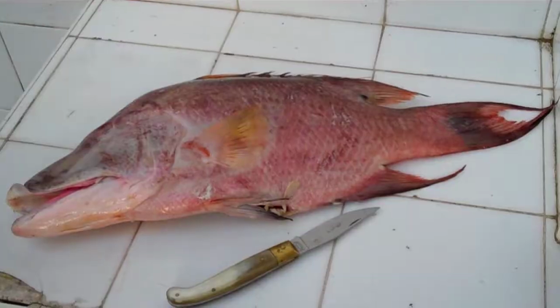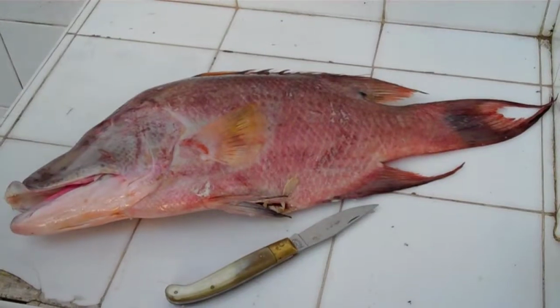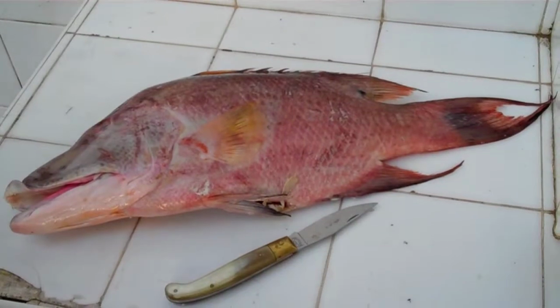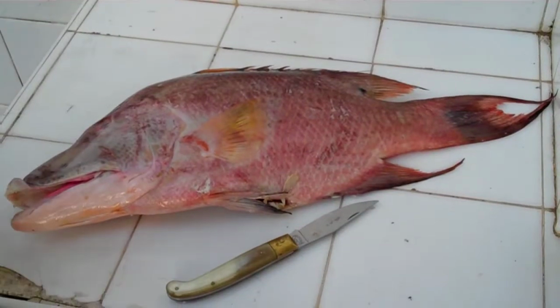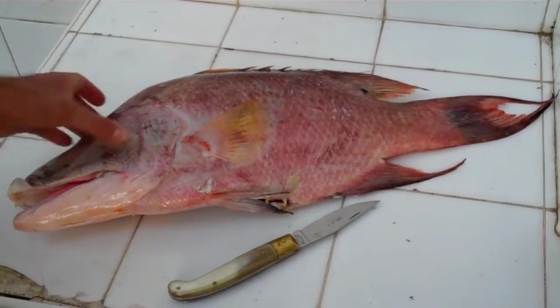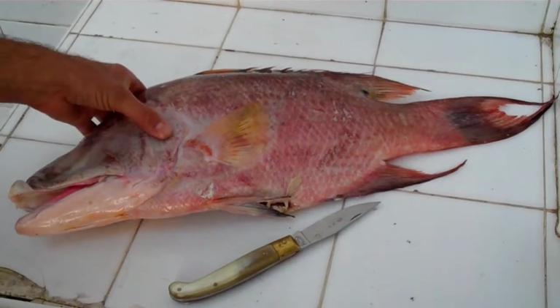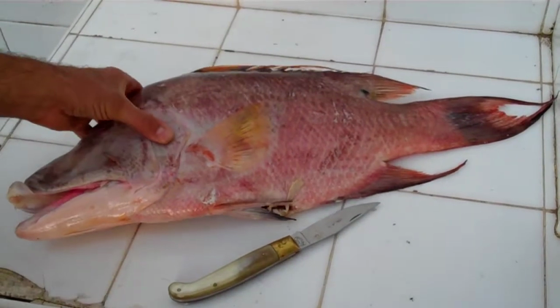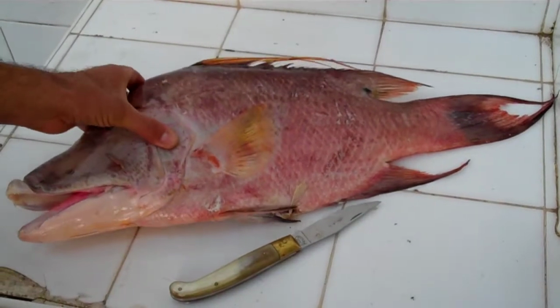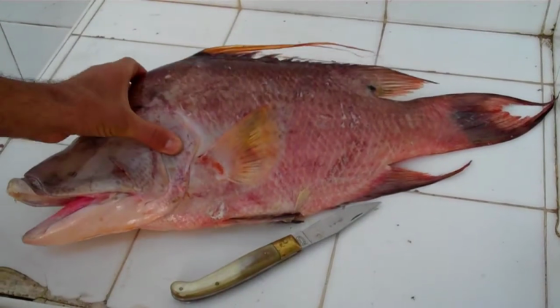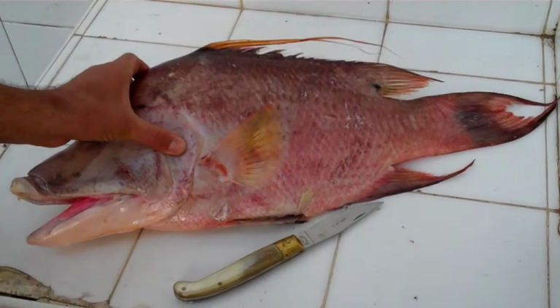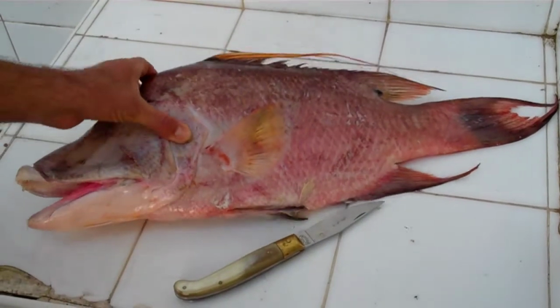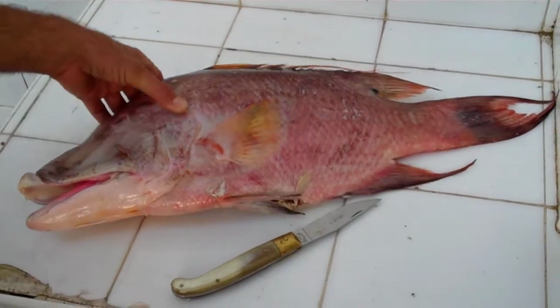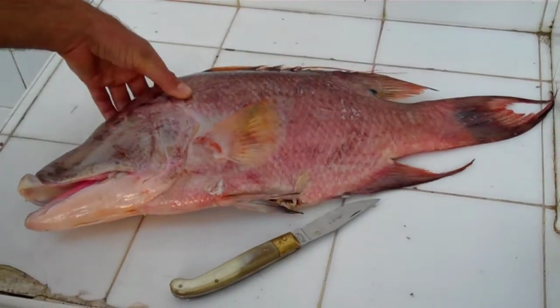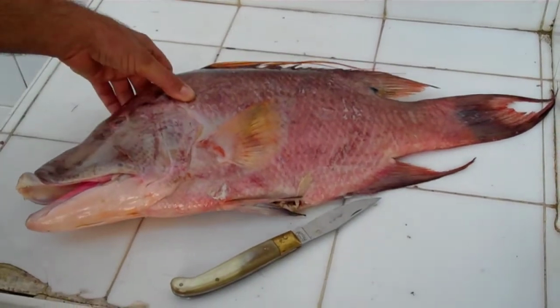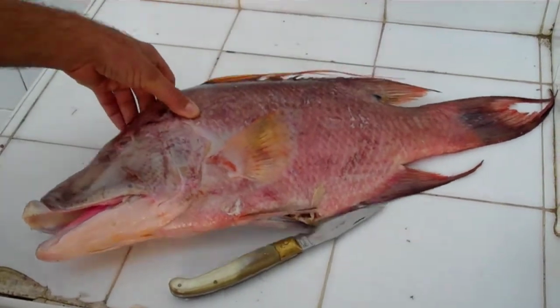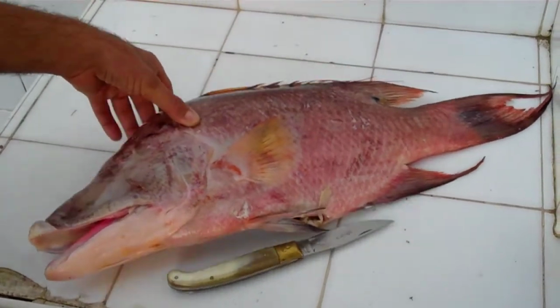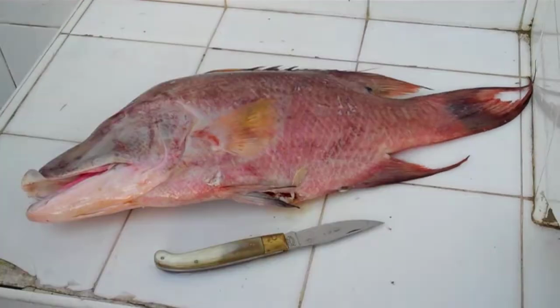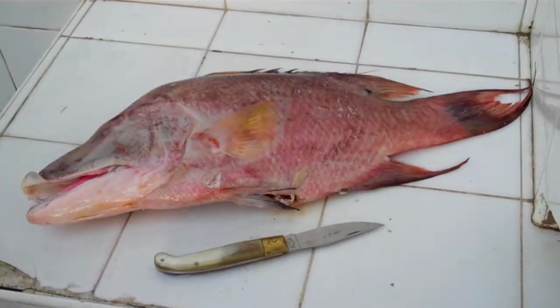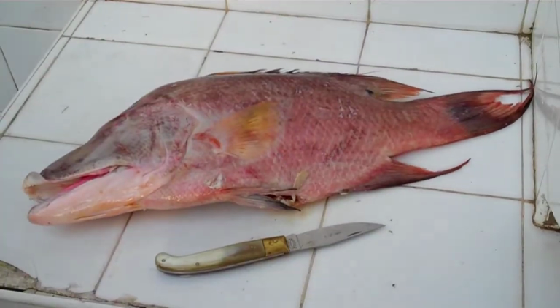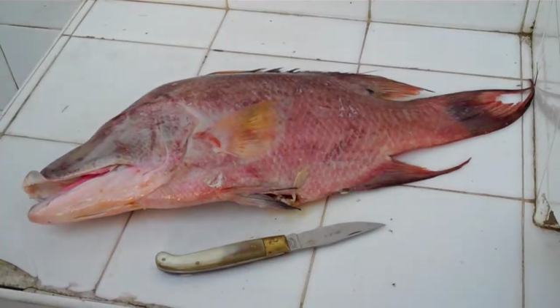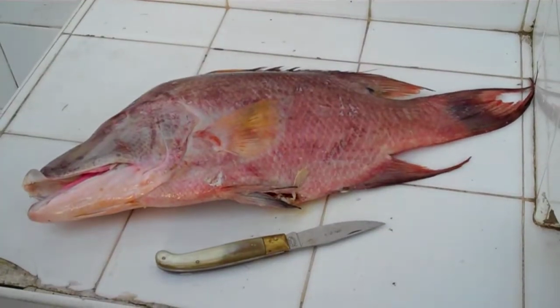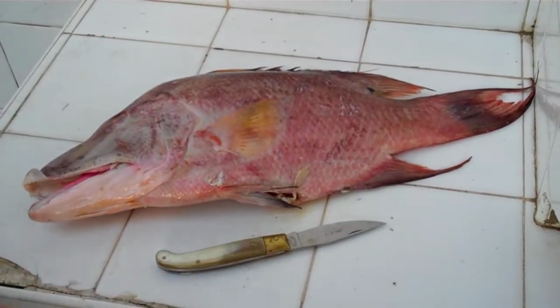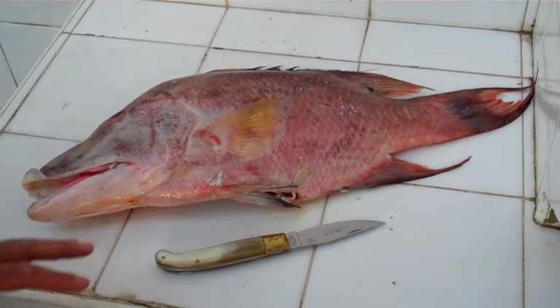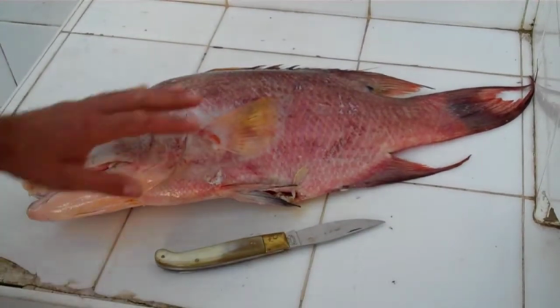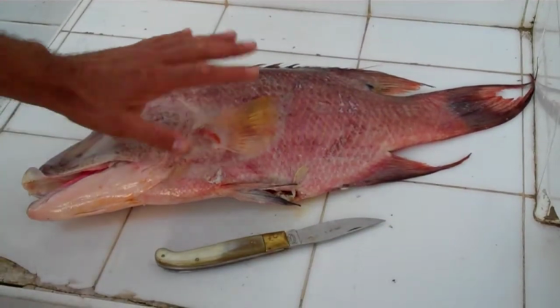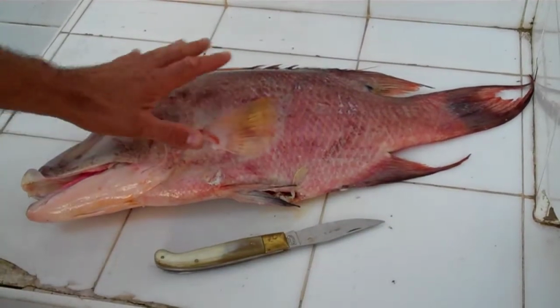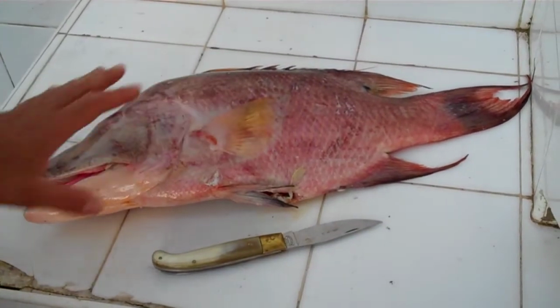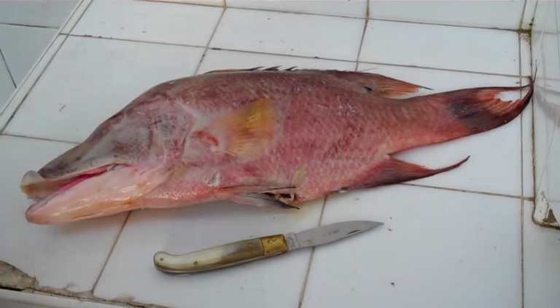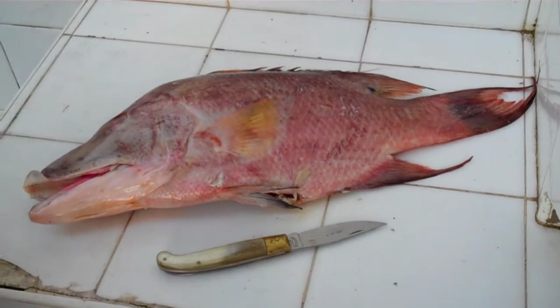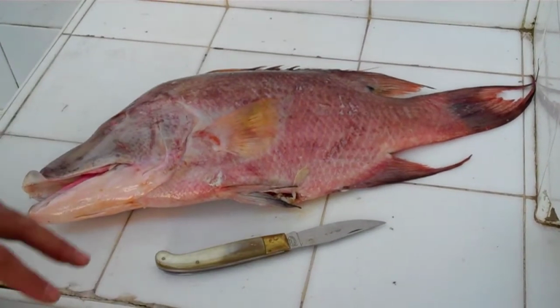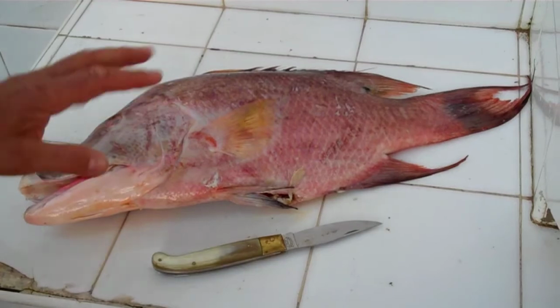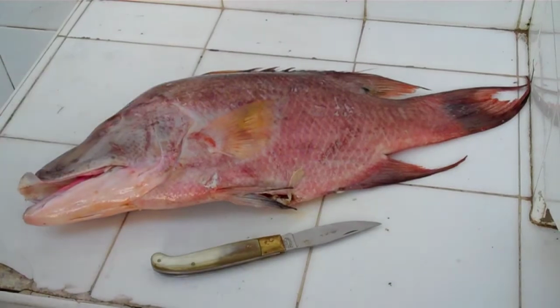Here we got the nice fish, fresh, and Eric is going to show you how to prepare.